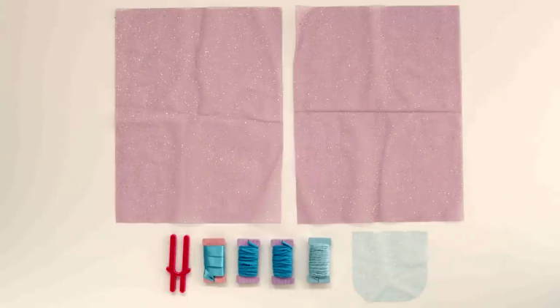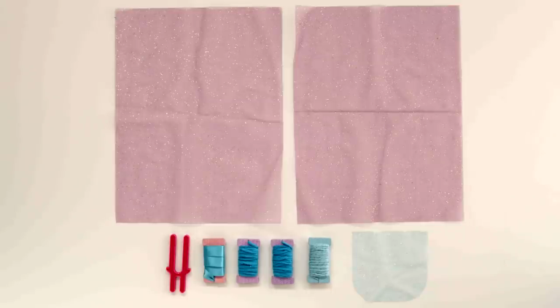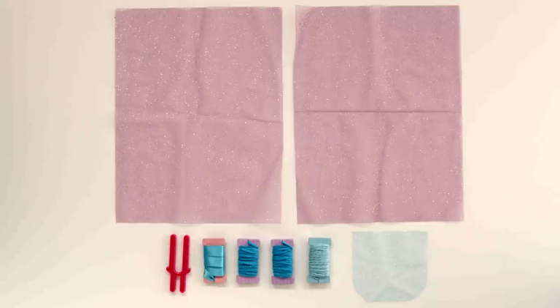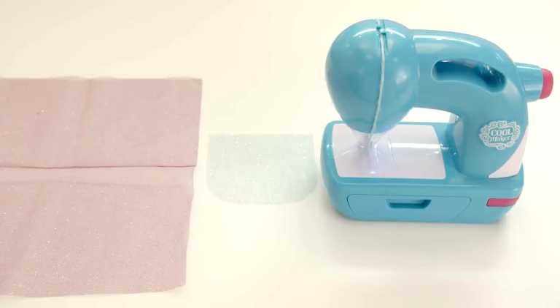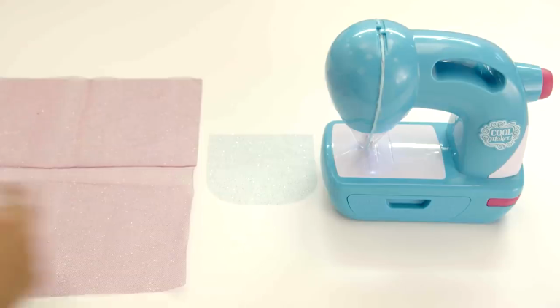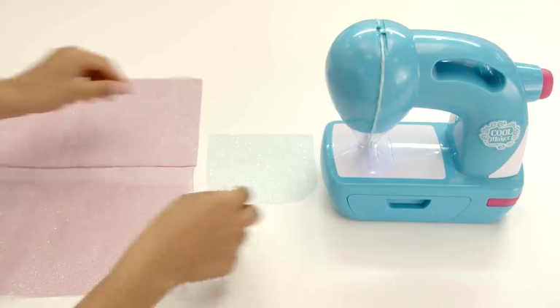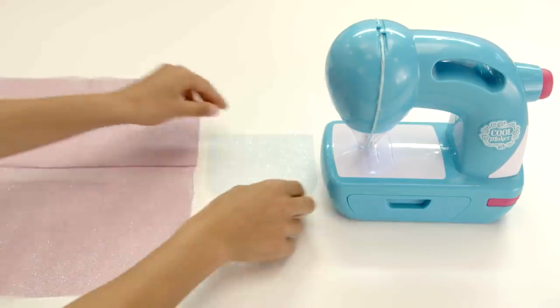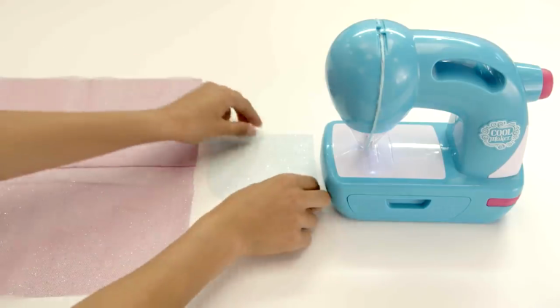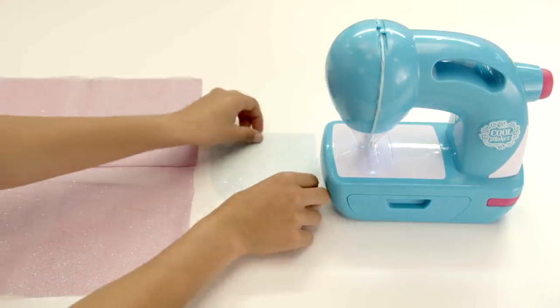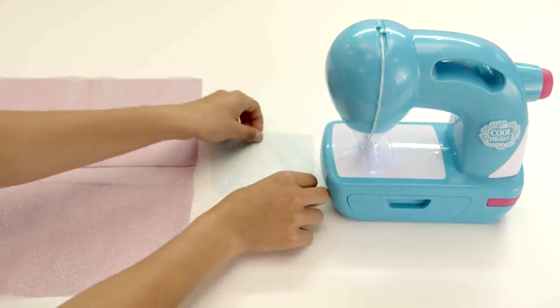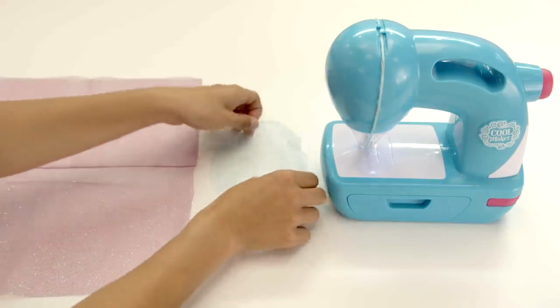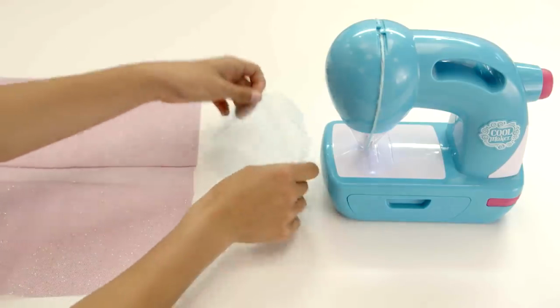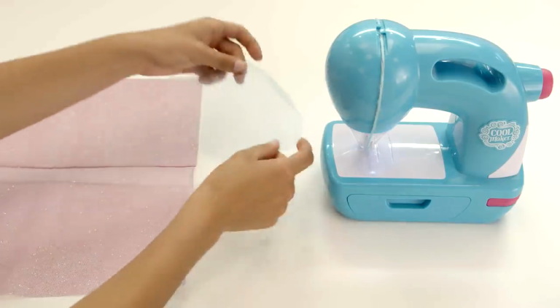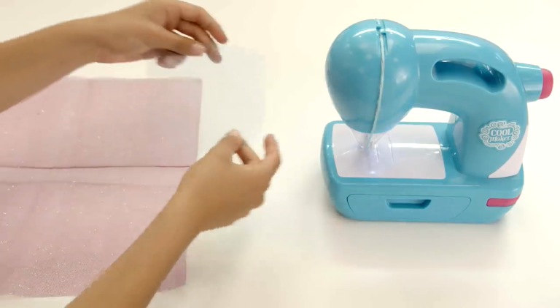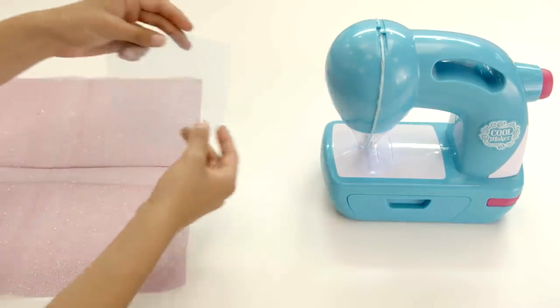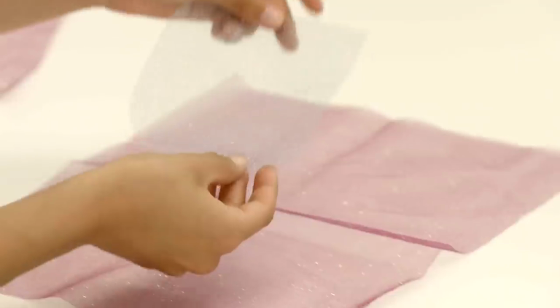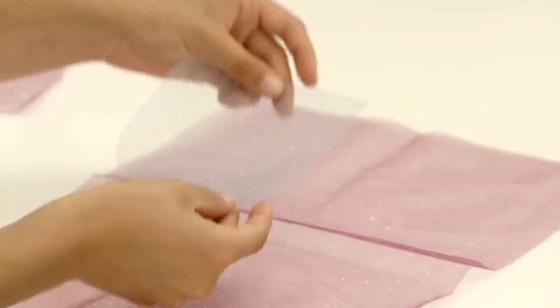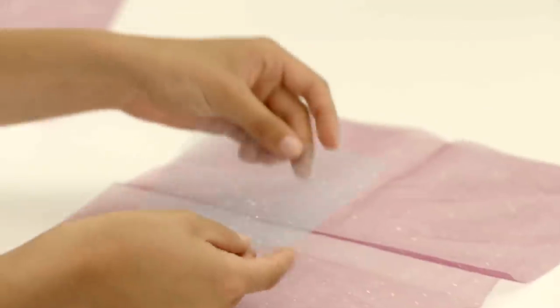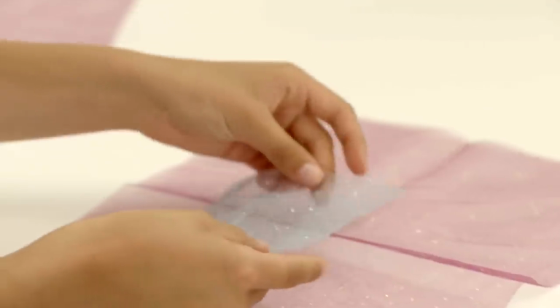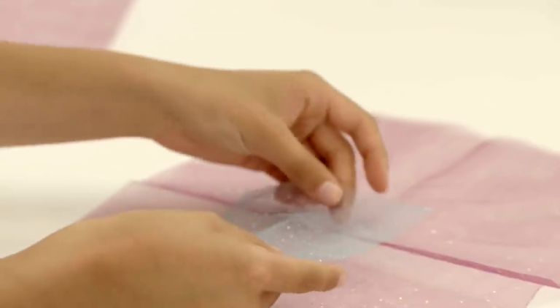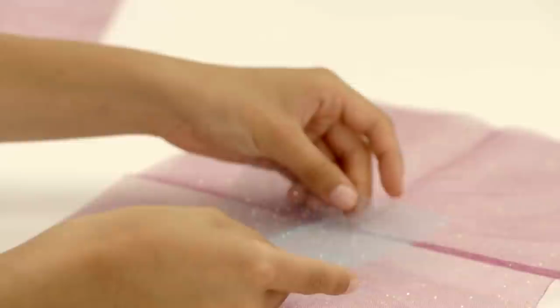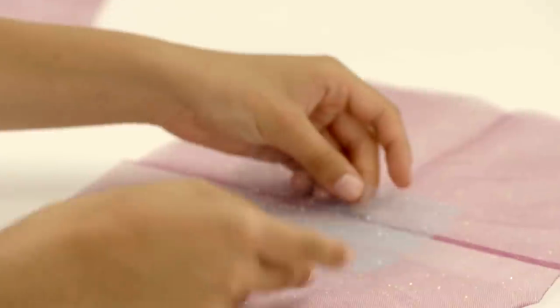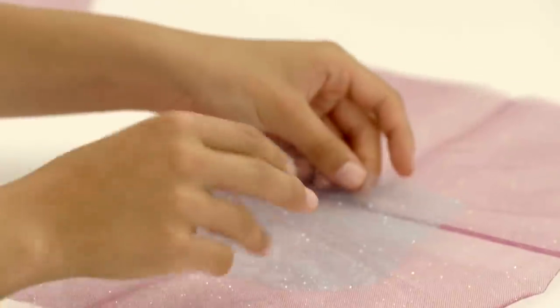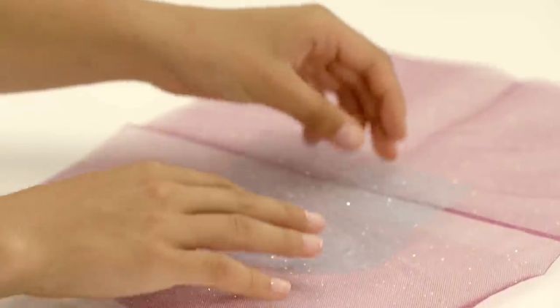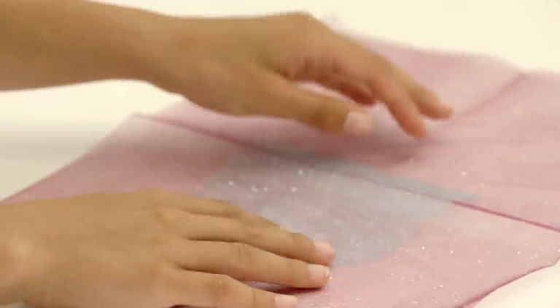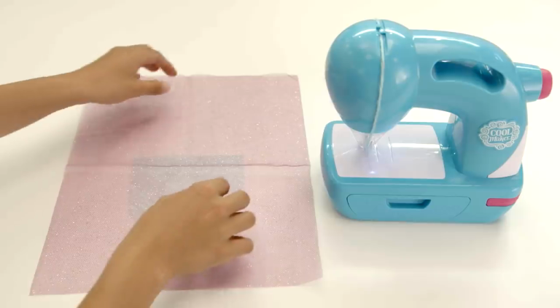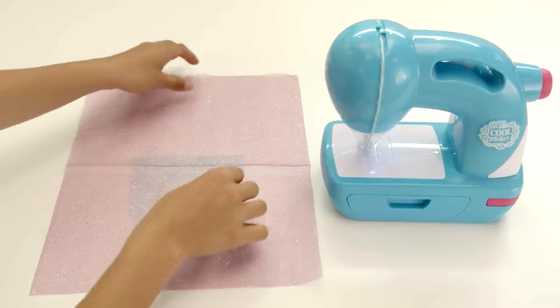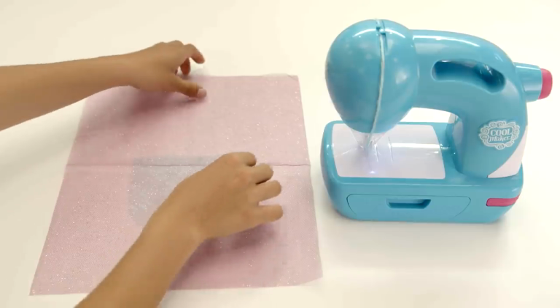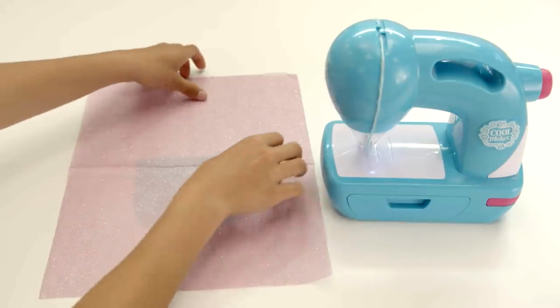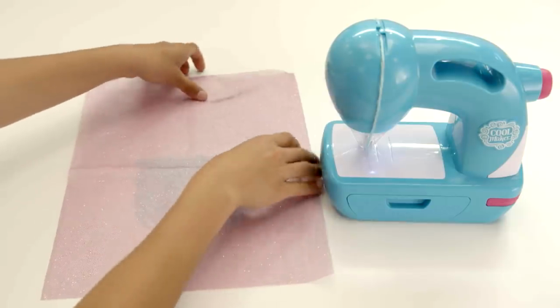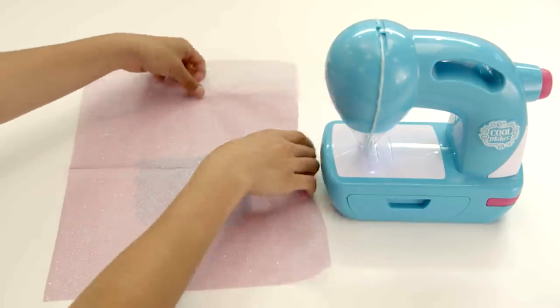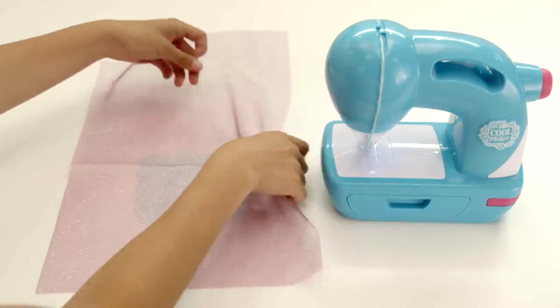We'll start with the pocket. Place the small glitter fabric square on top of the larger one and sew it in place with the style string.